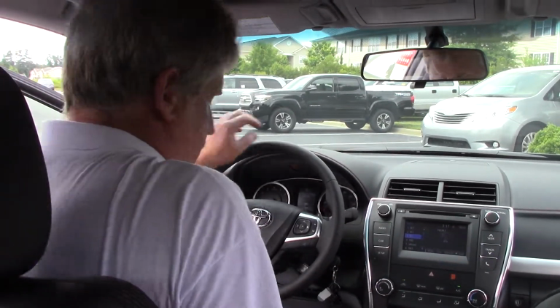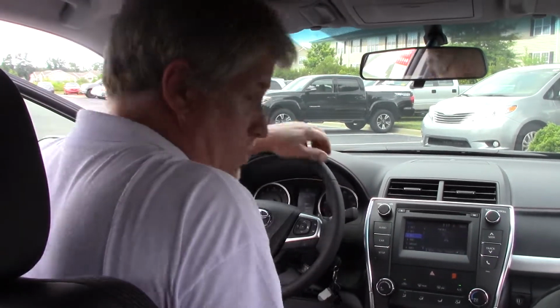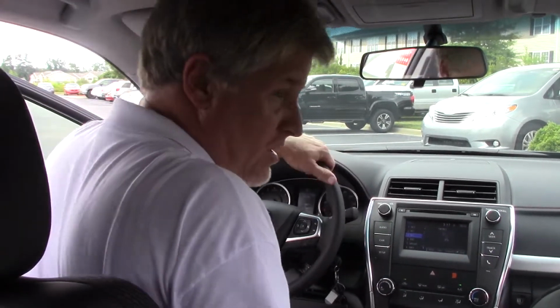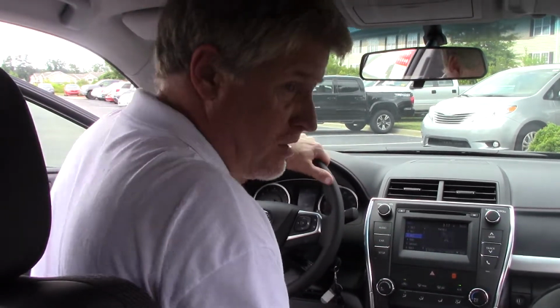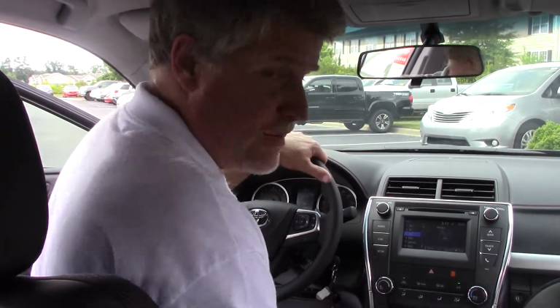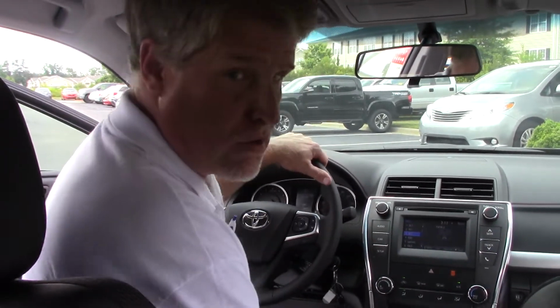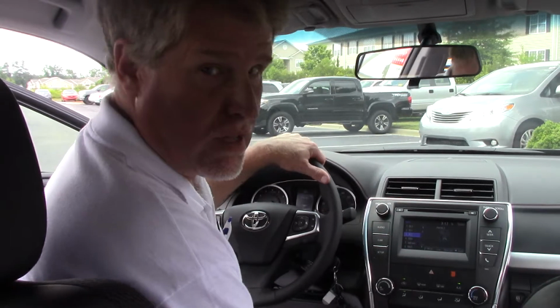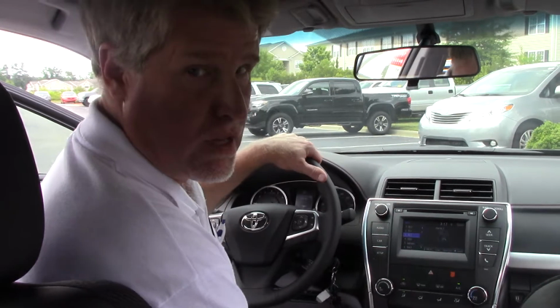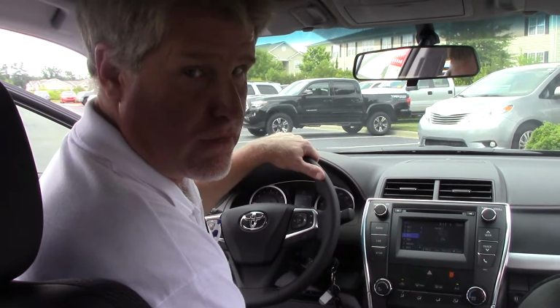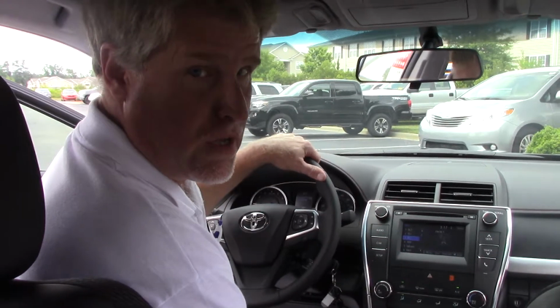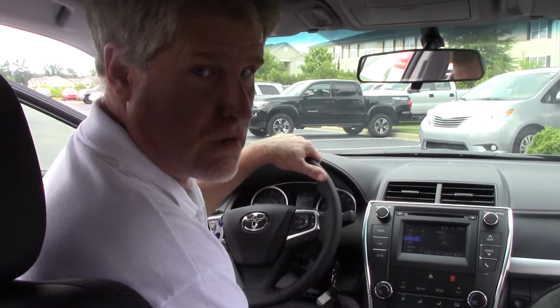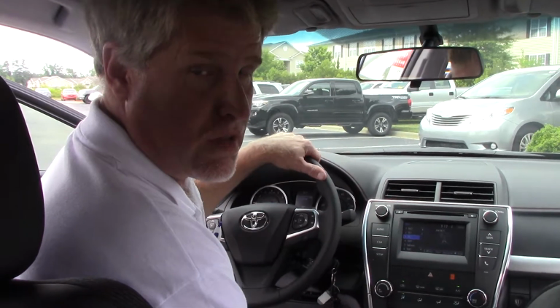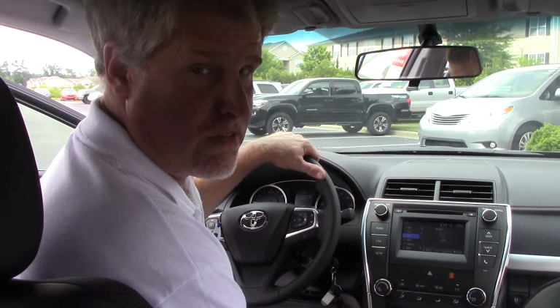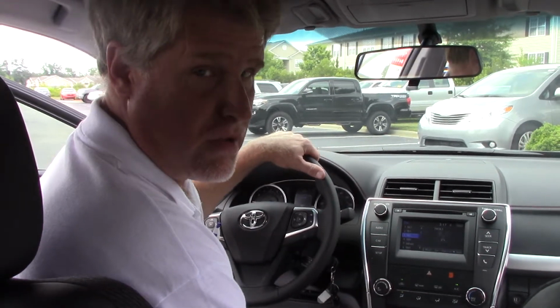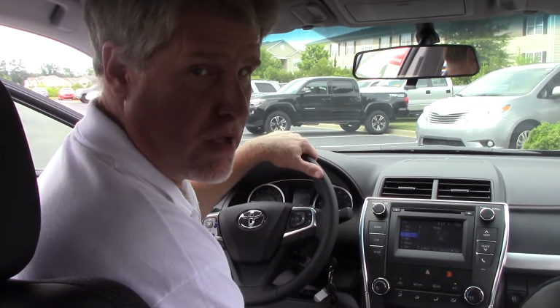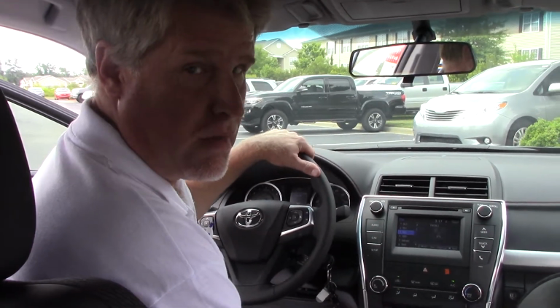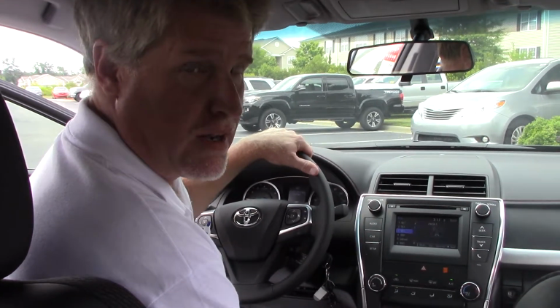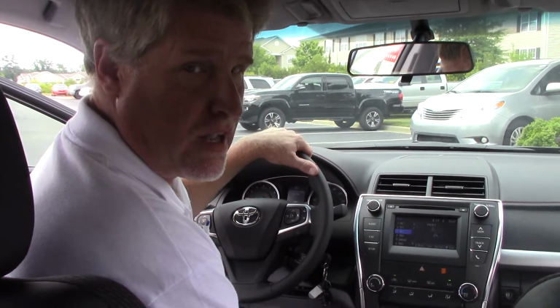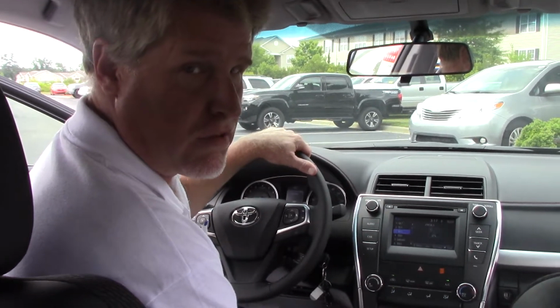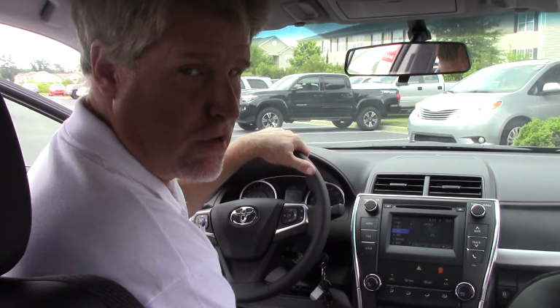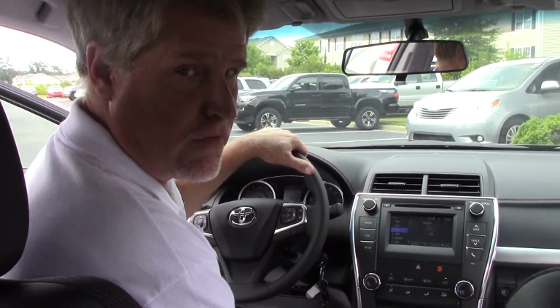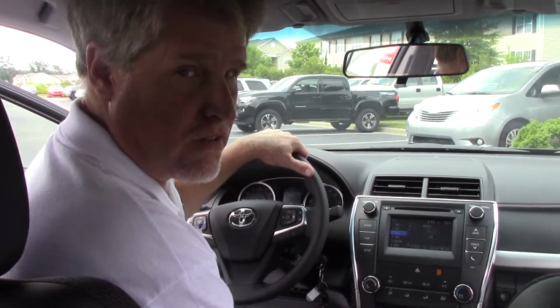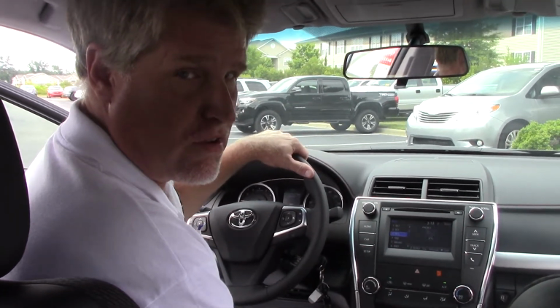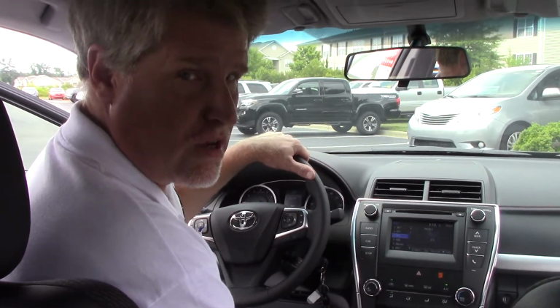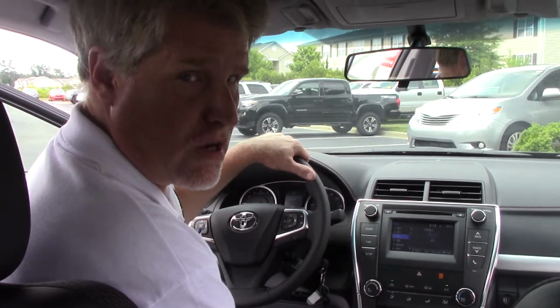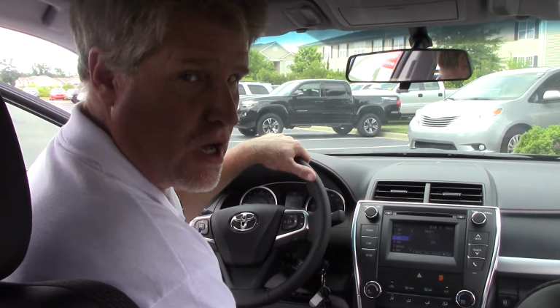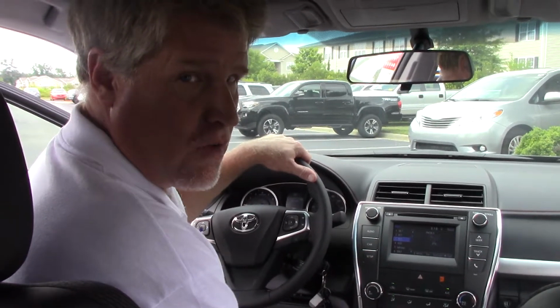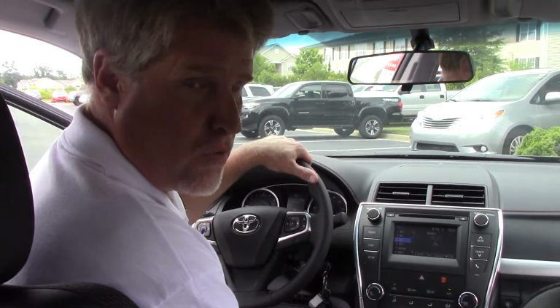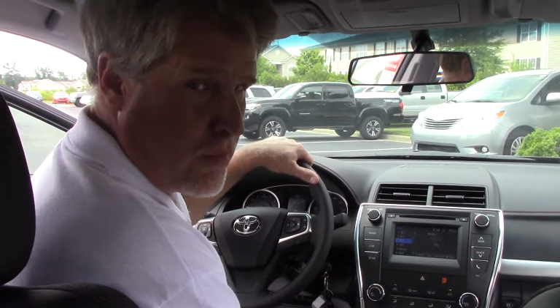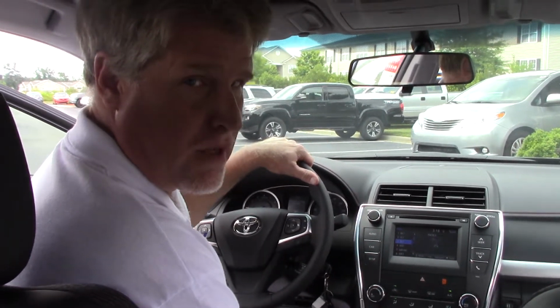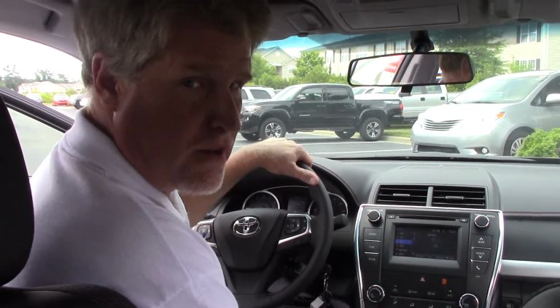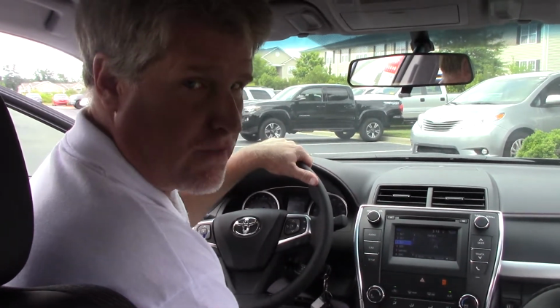If you want to see this vehicle or any other vehicle, come see me — Mike Daniels with Hubert Vesta Toyota, where we make the difference.